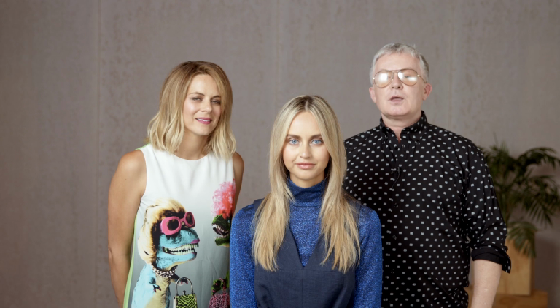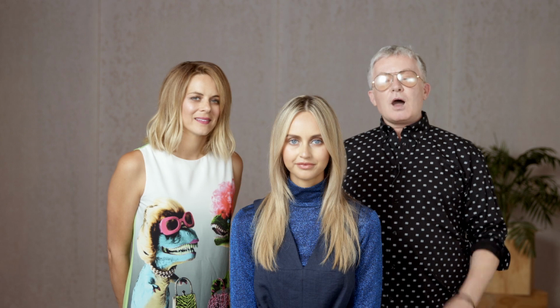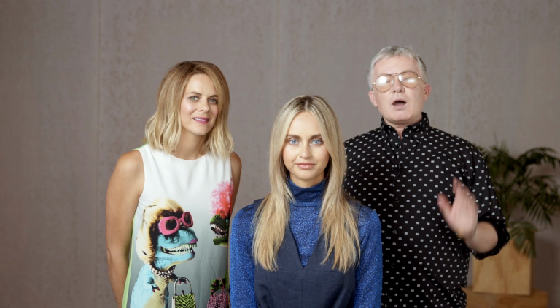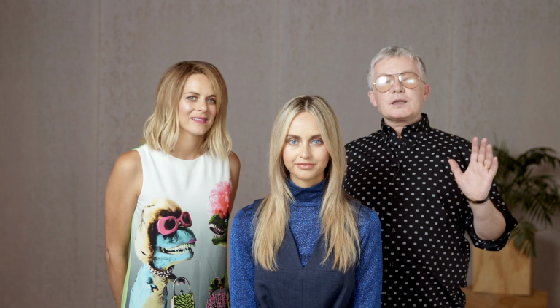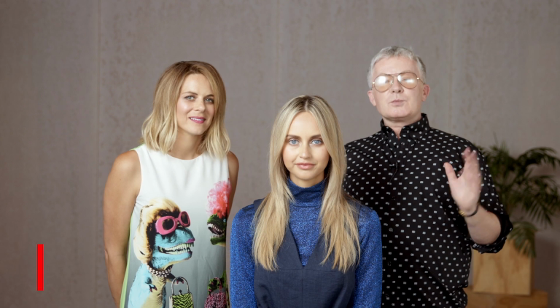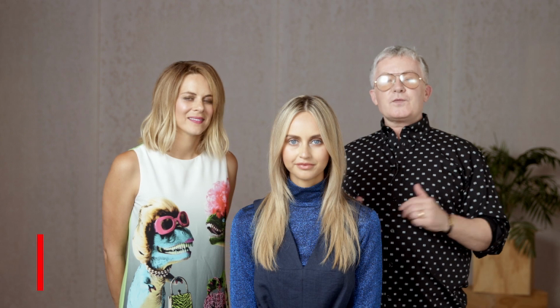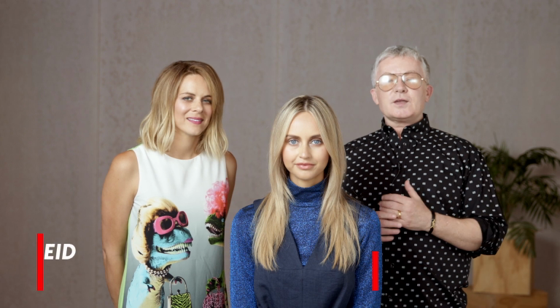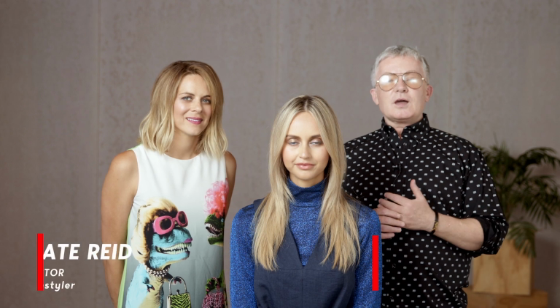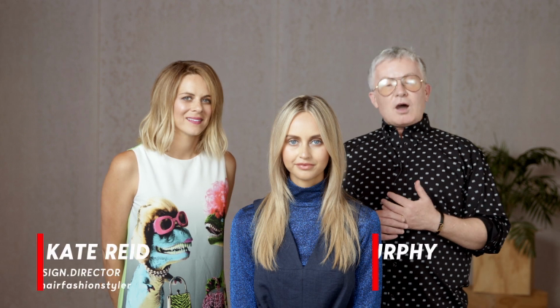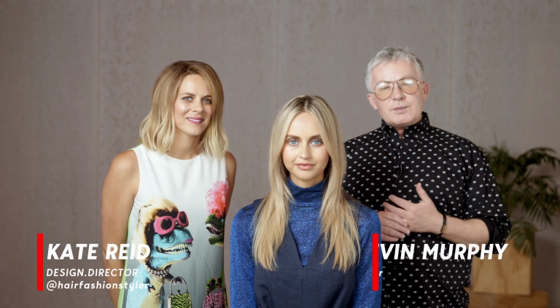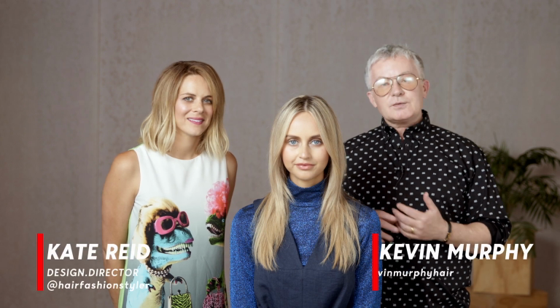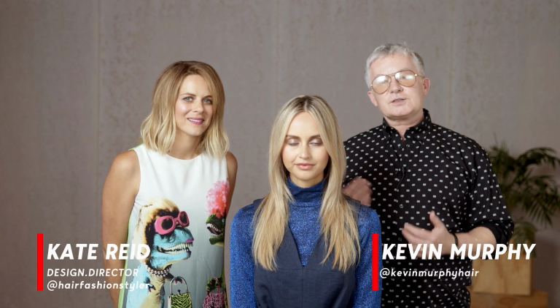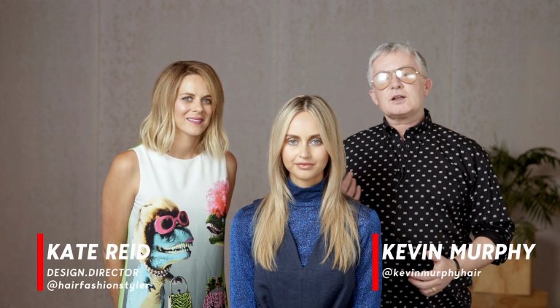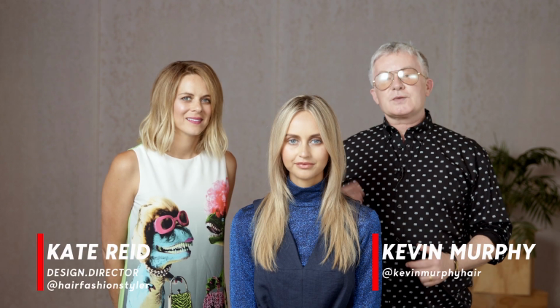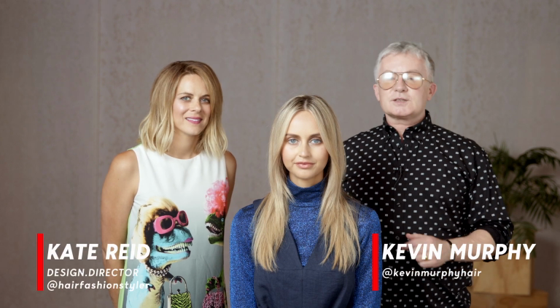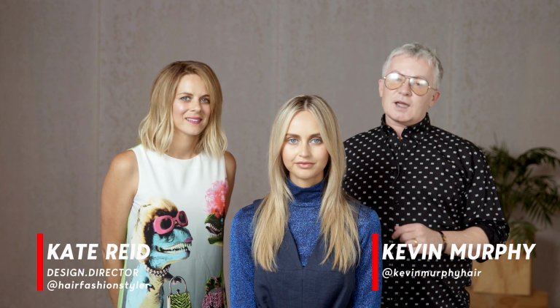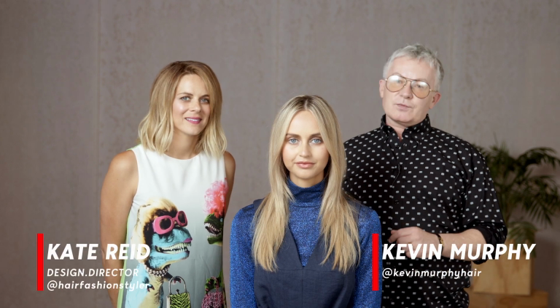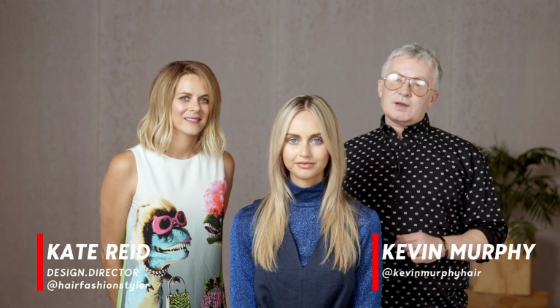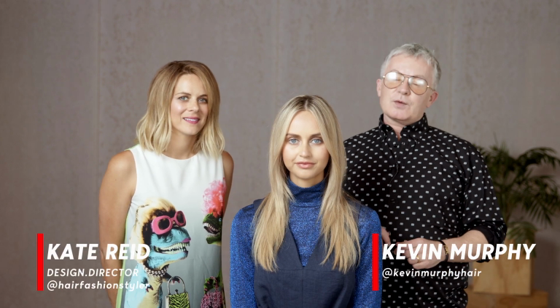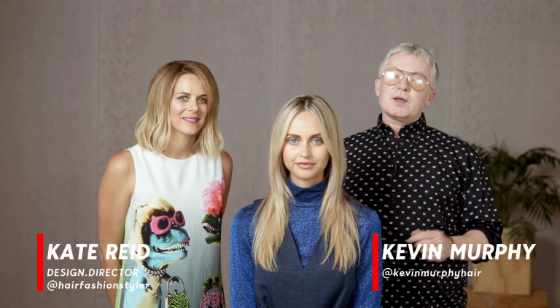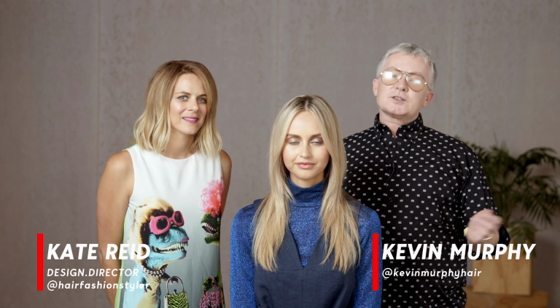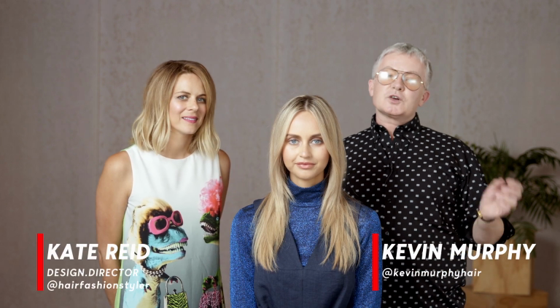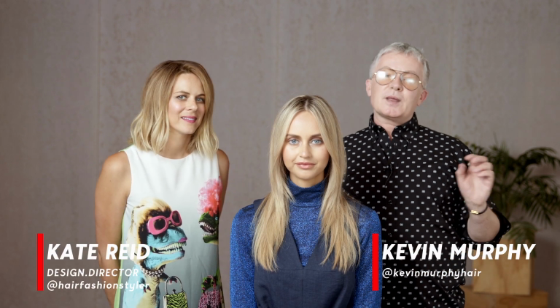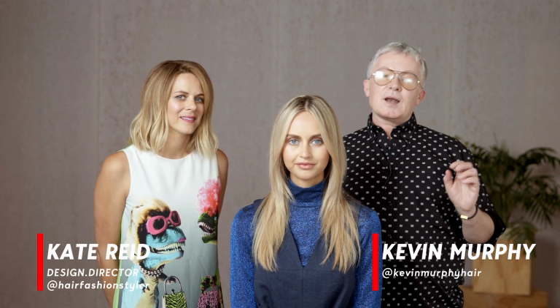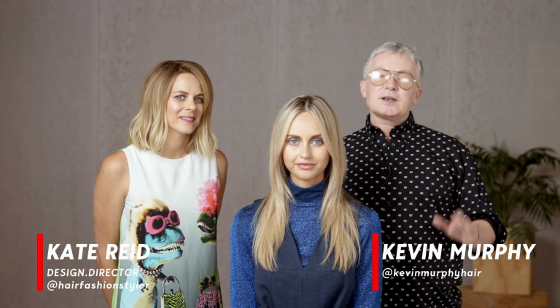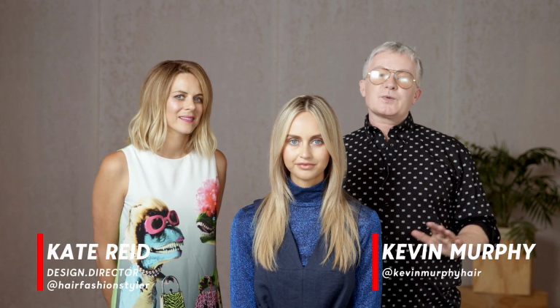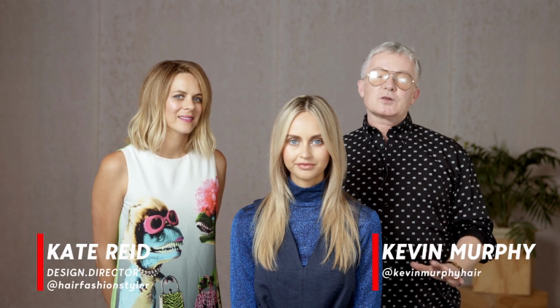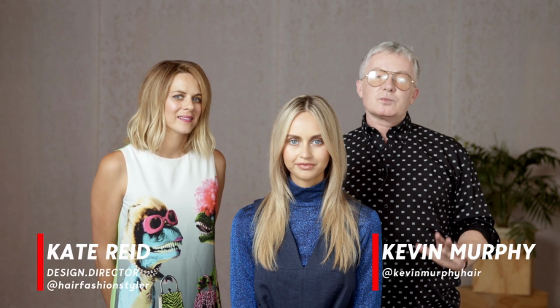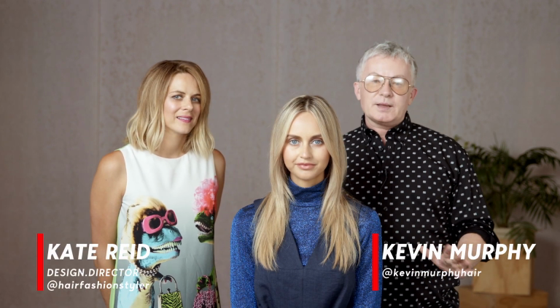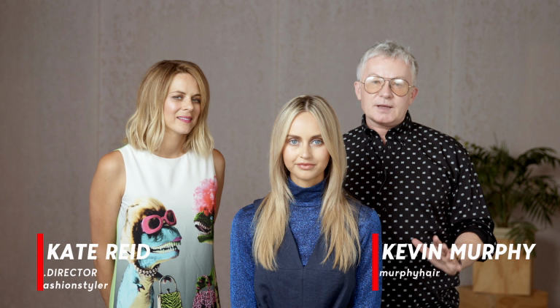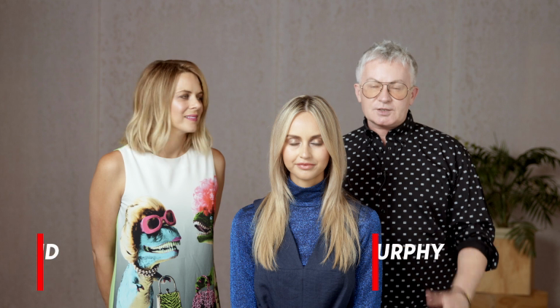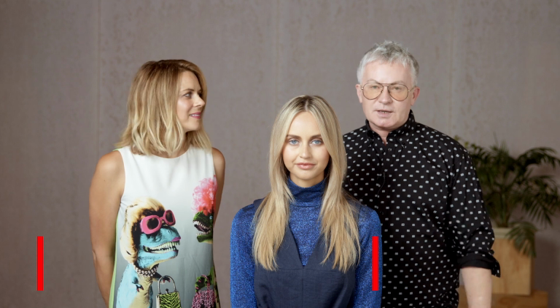Hi, Kevin Murphy here. I'm here with design director Kate Reid and we're going to talk about our latest product called PHD.